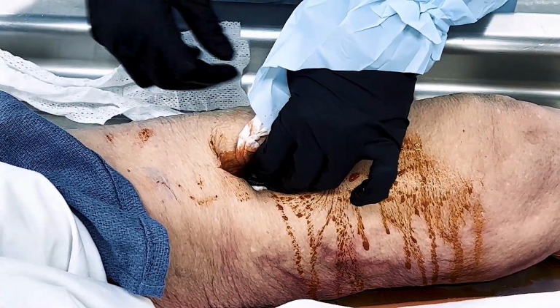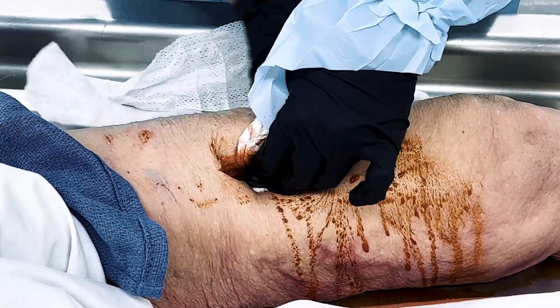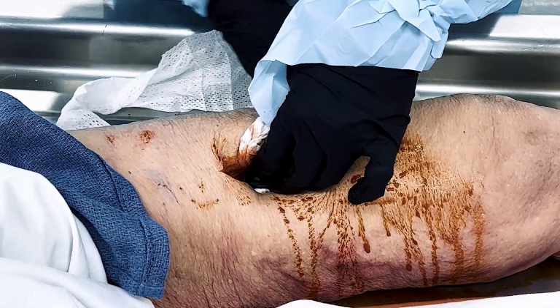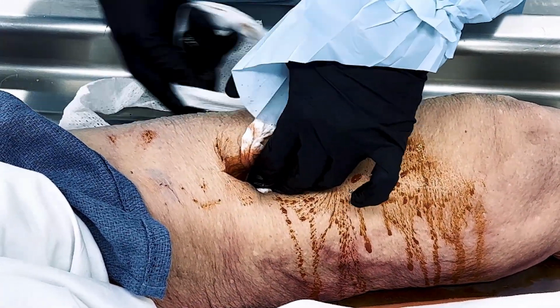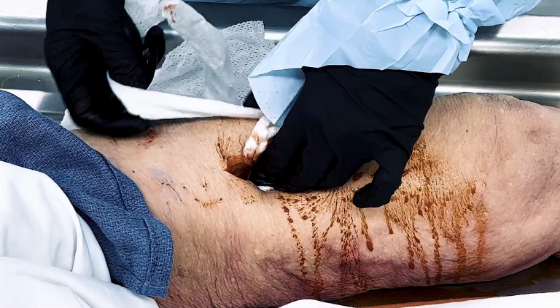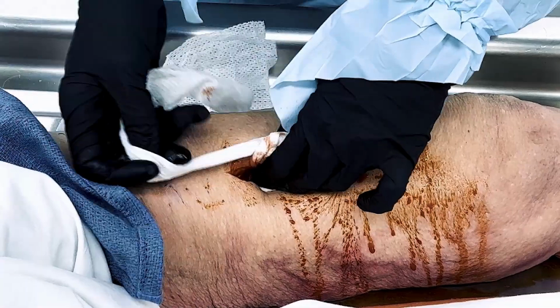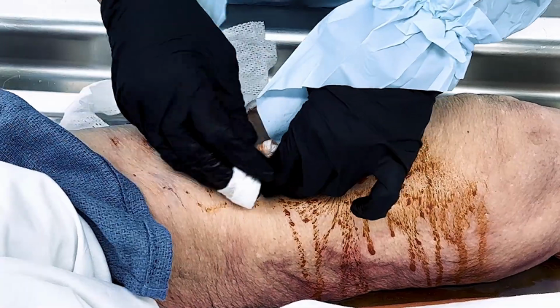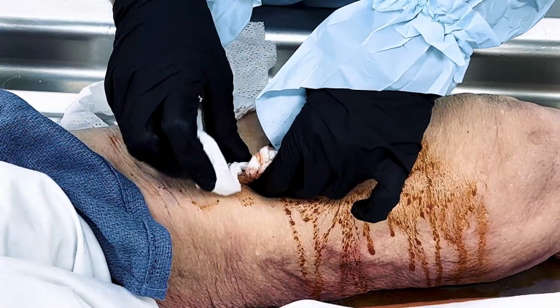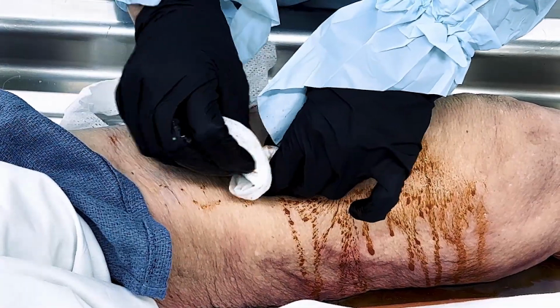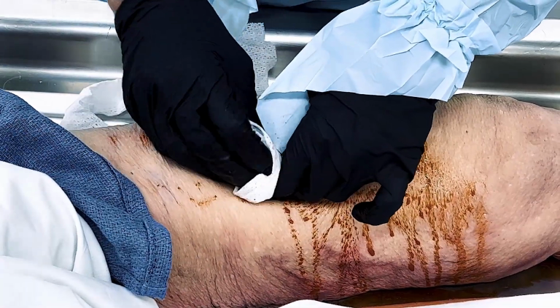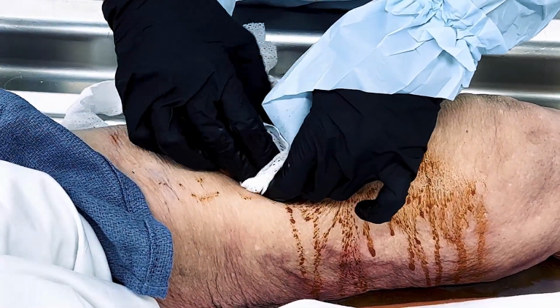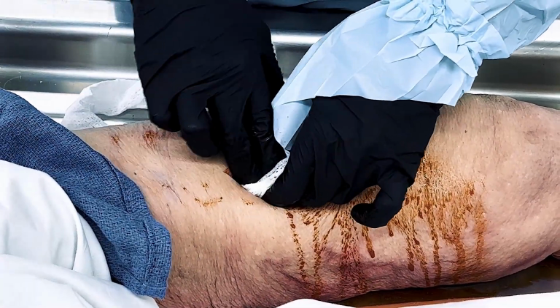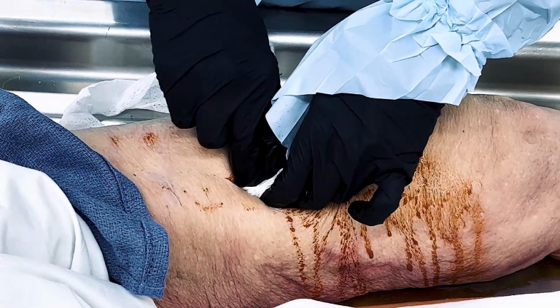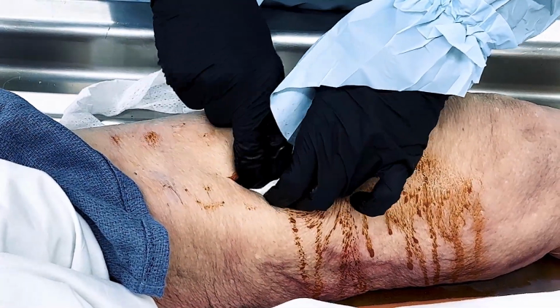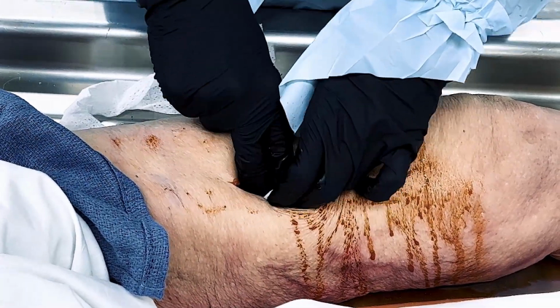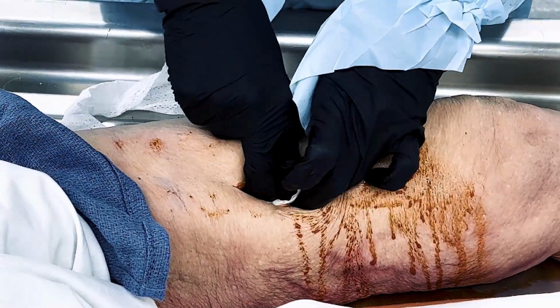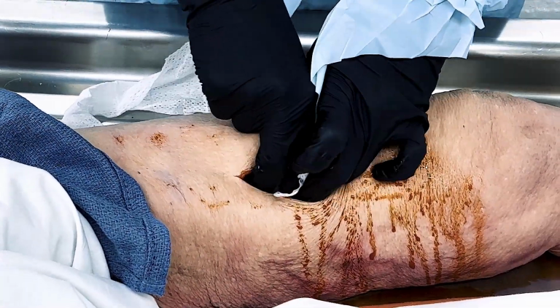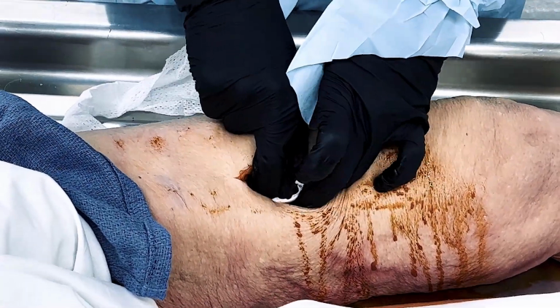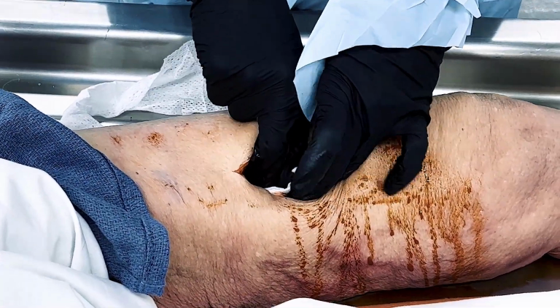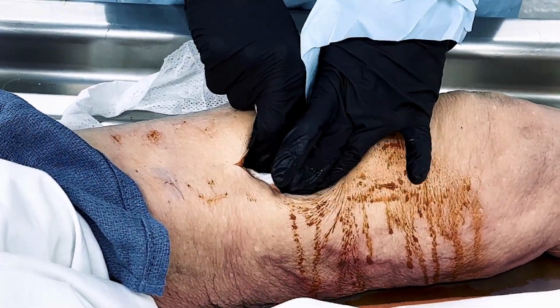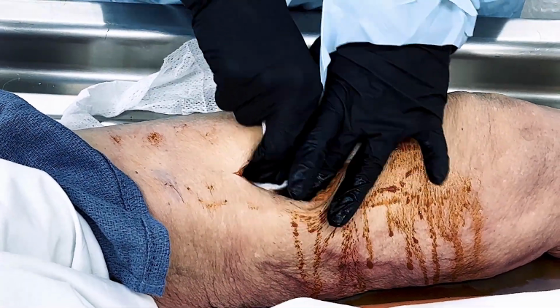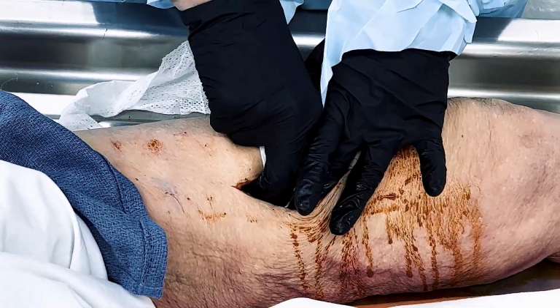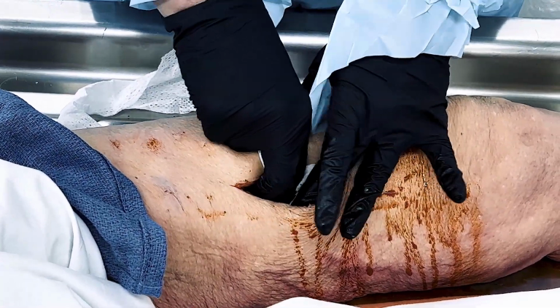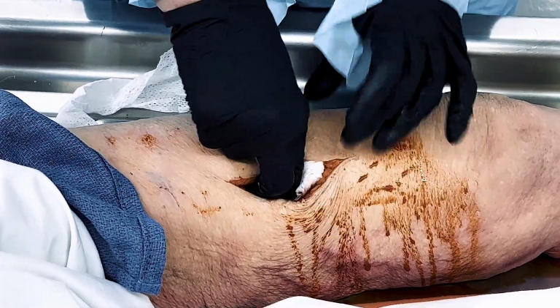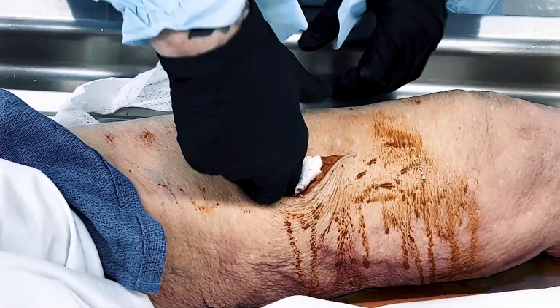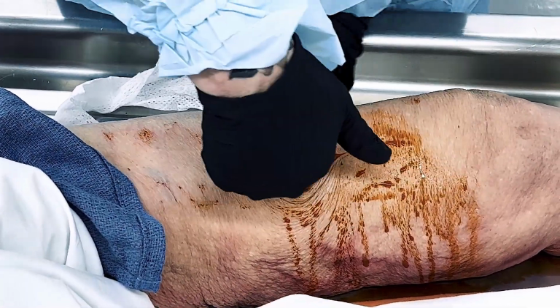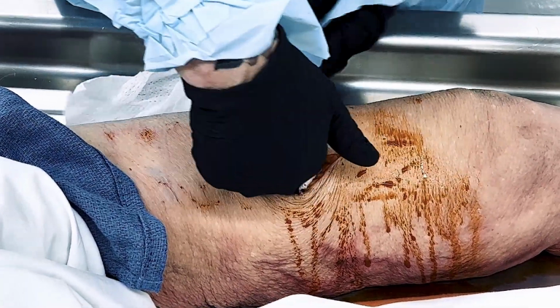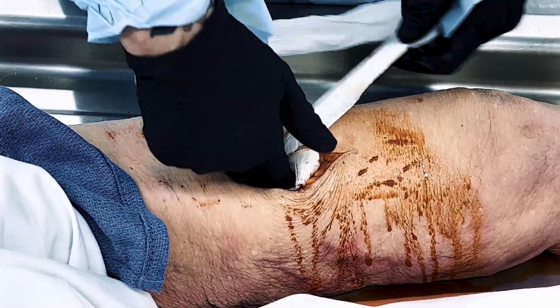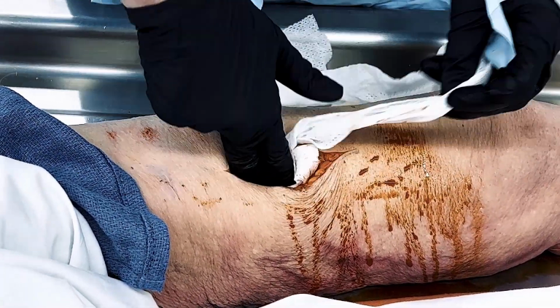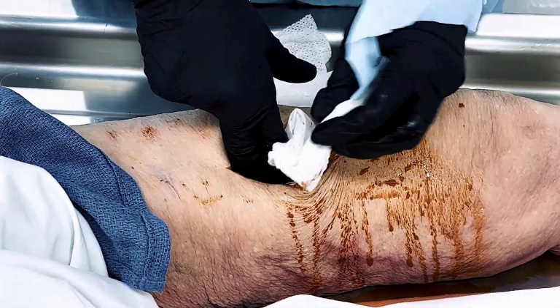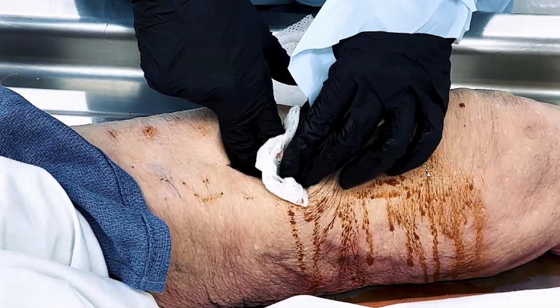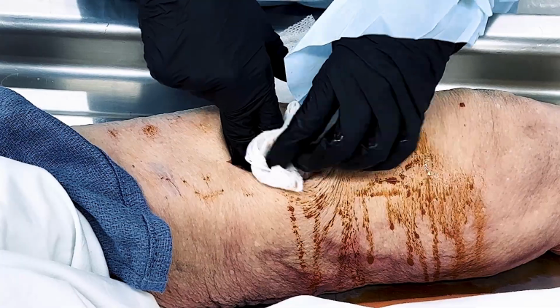With either method, maintaining constant pinpoint pressure on the bleeding site is fundamental to the success of this procedure.